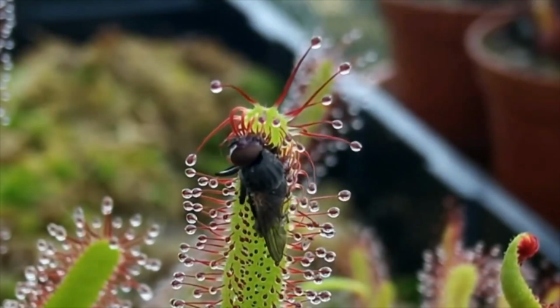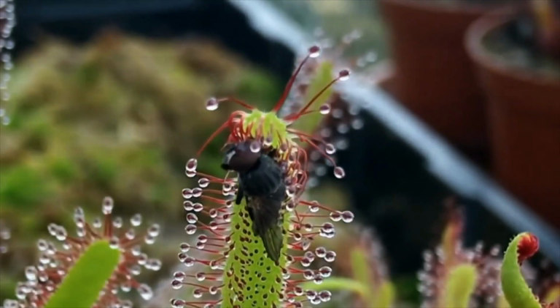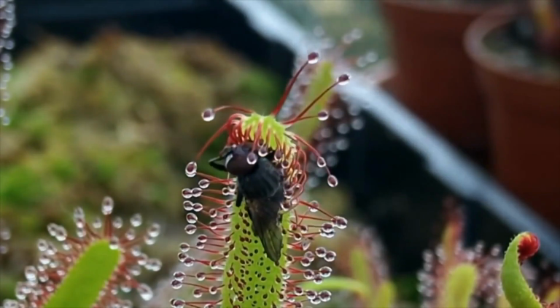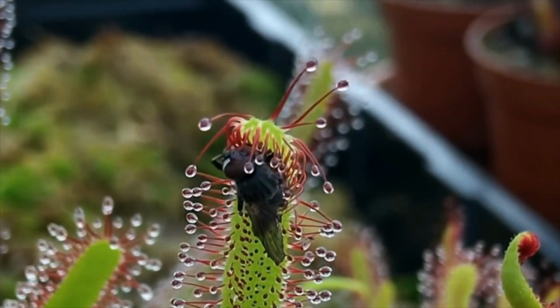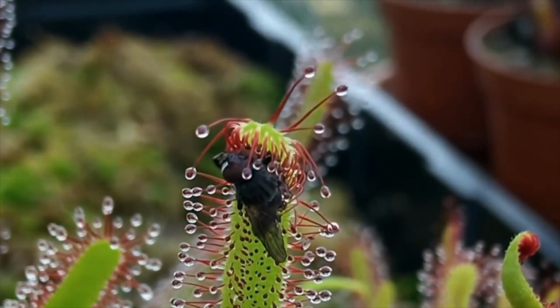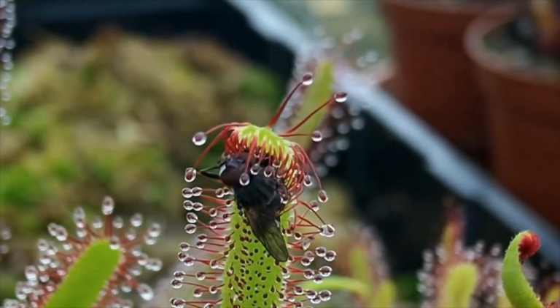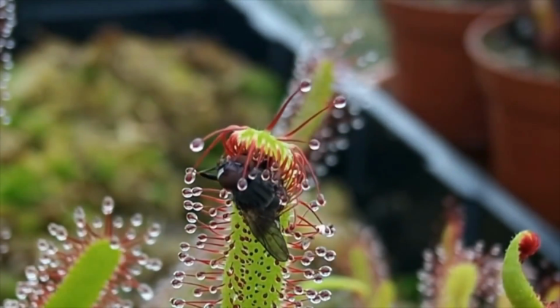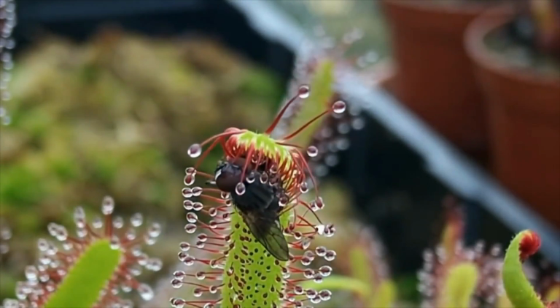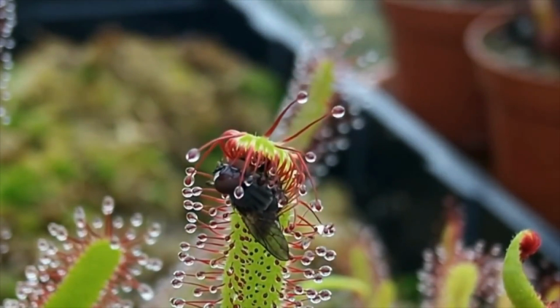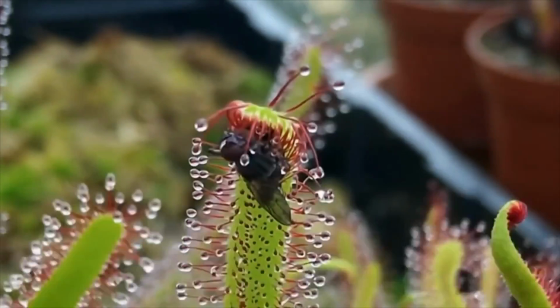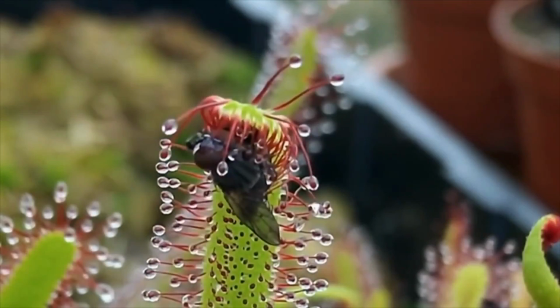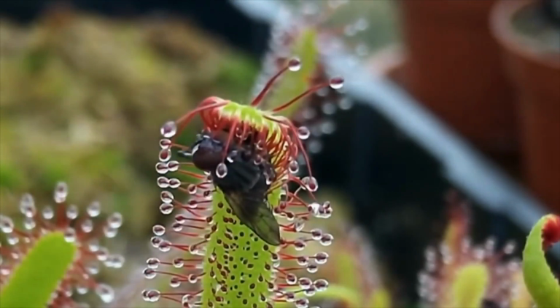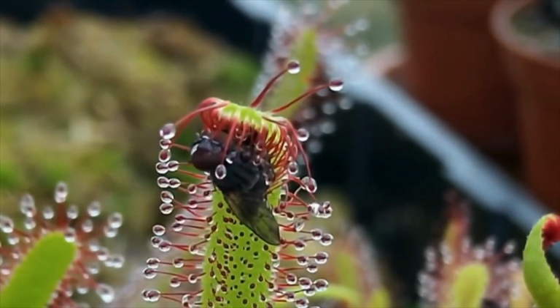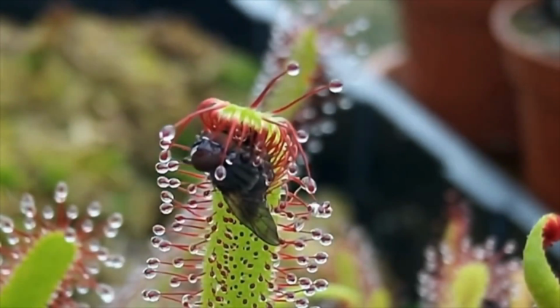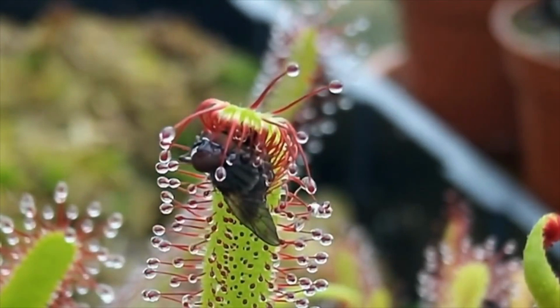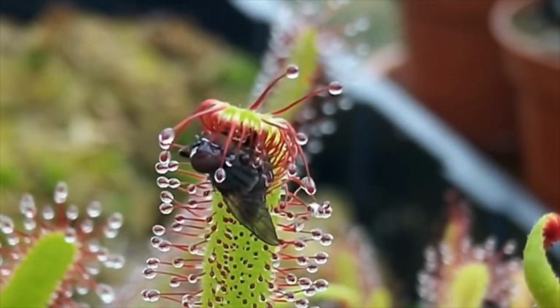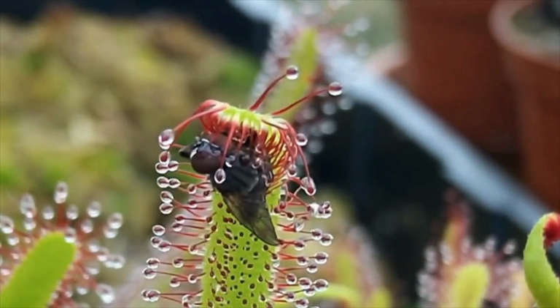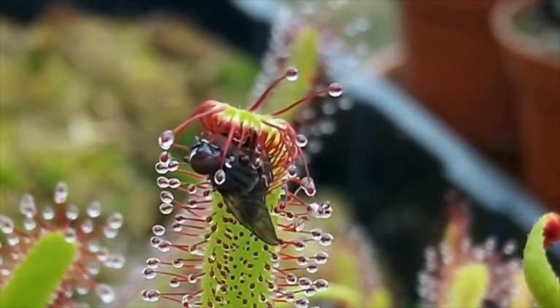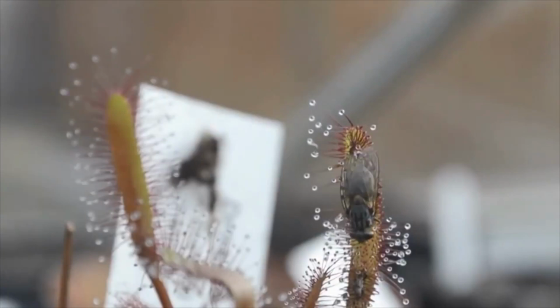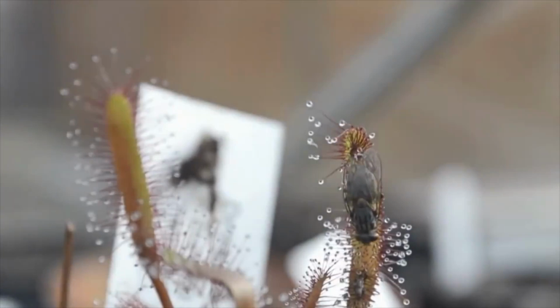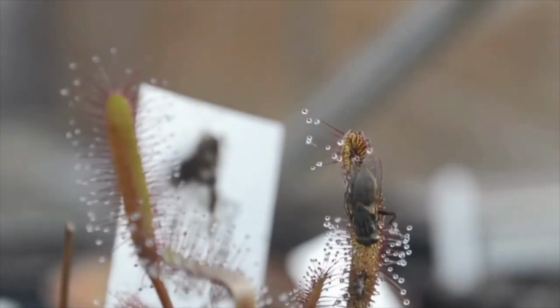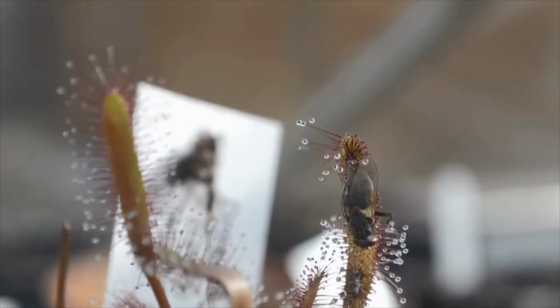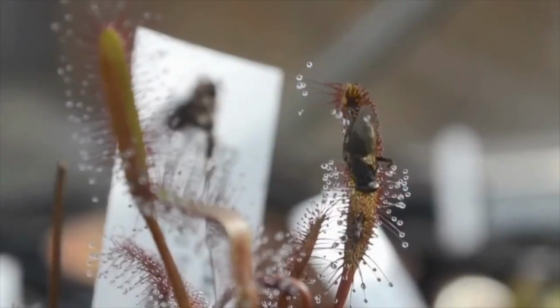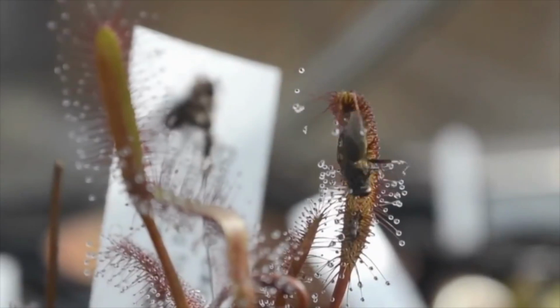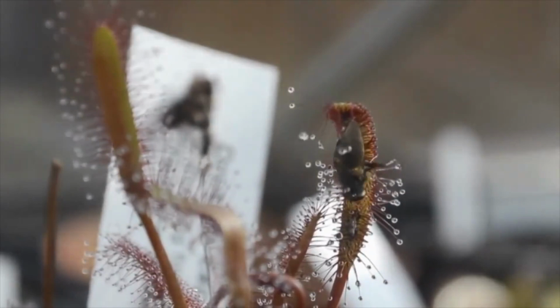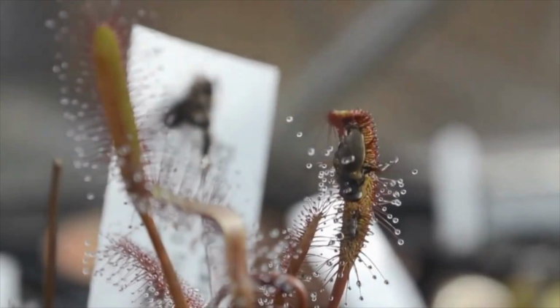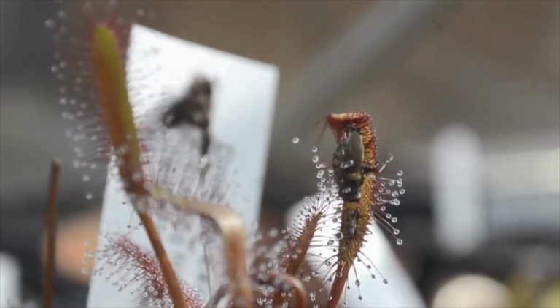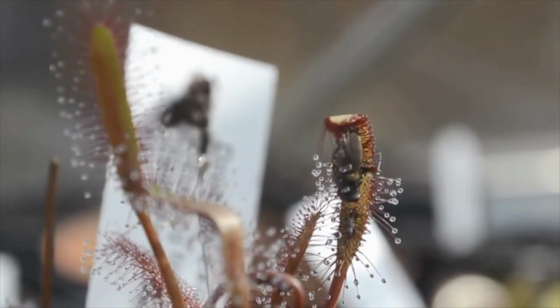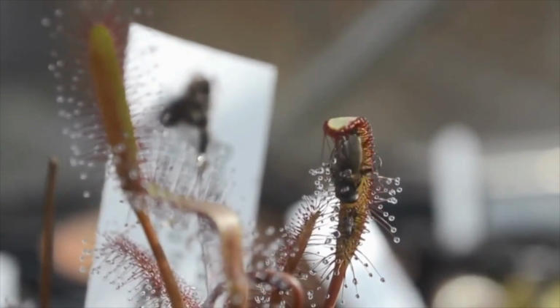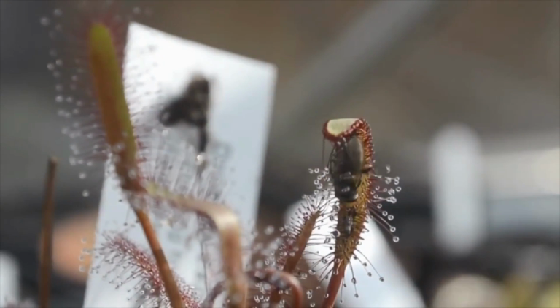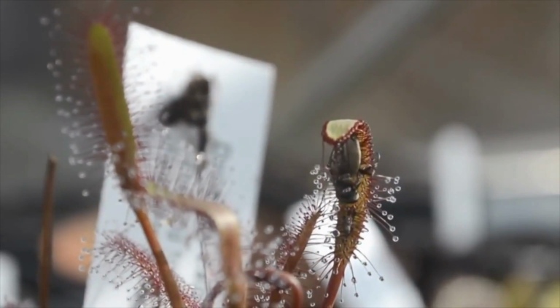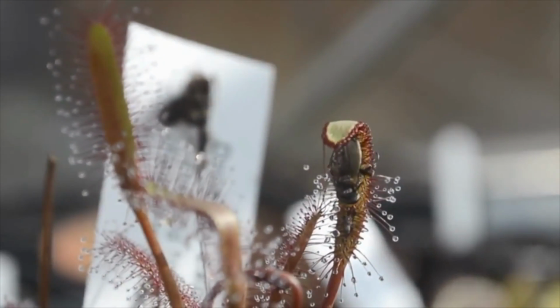Some species can get quite big — I think four feet or something like that. The largest is the king sundew.